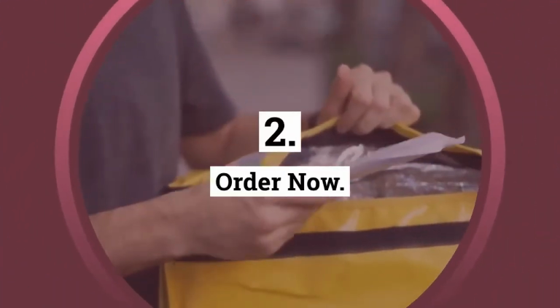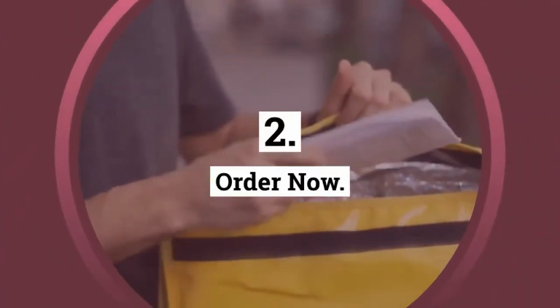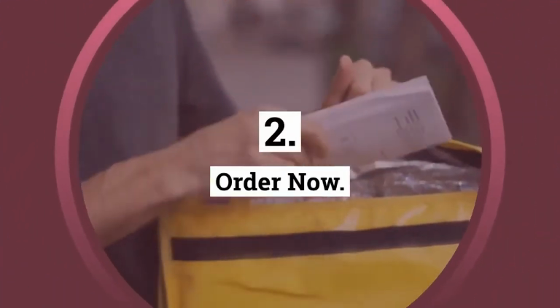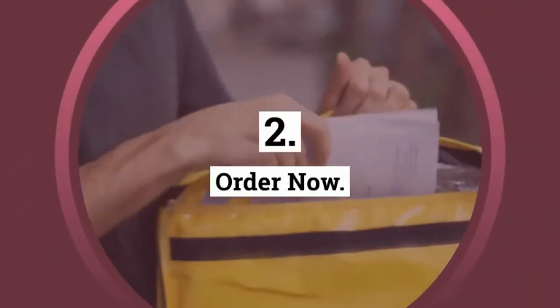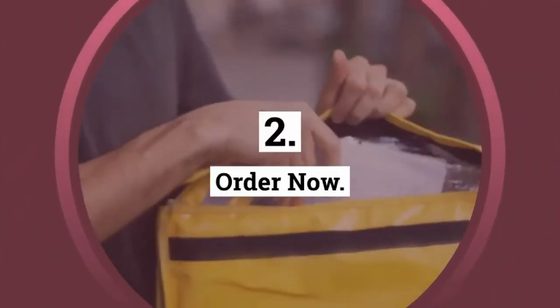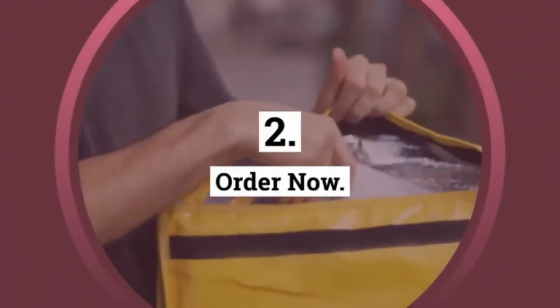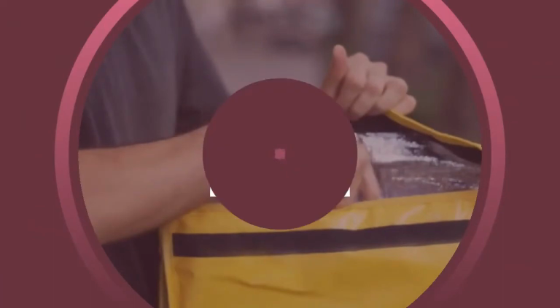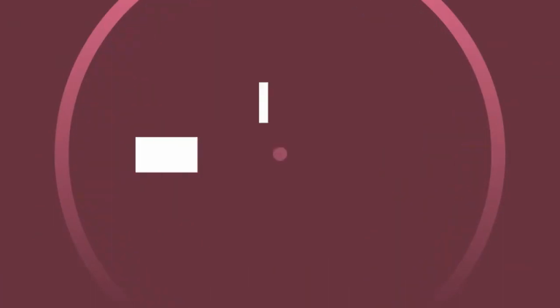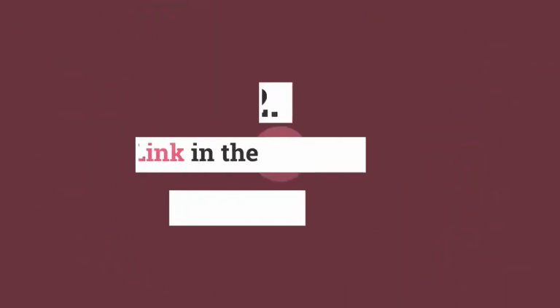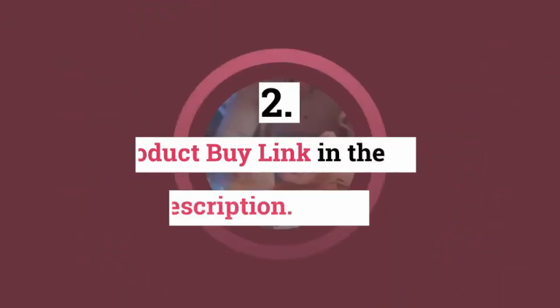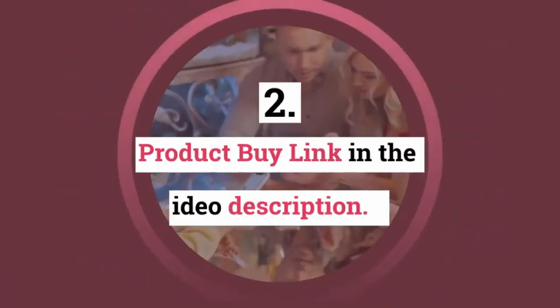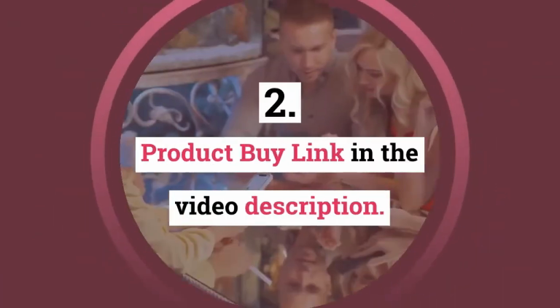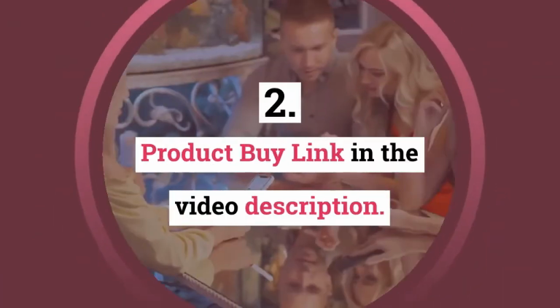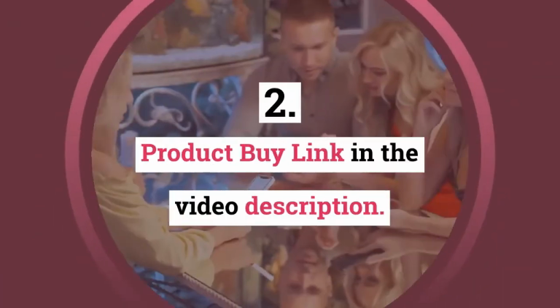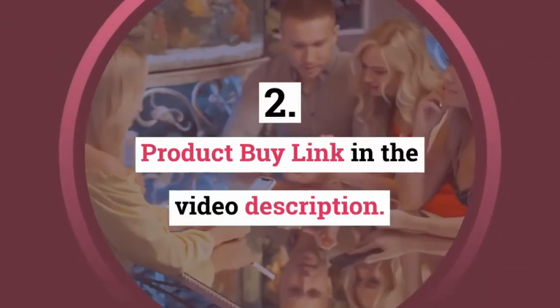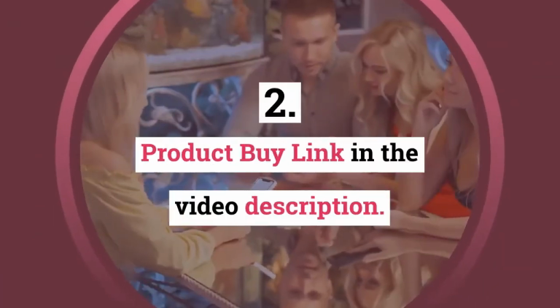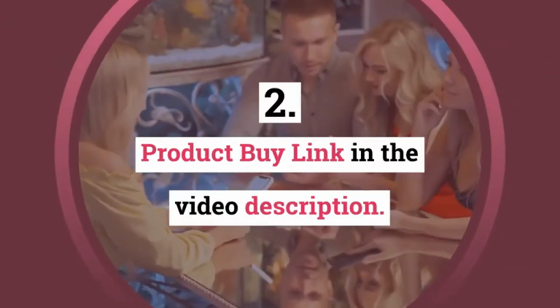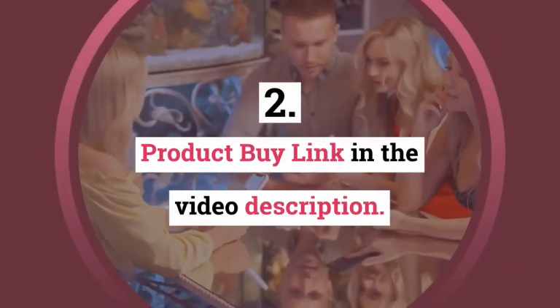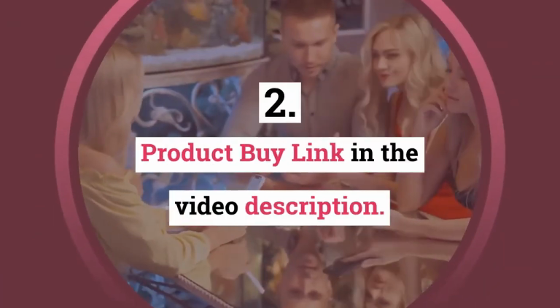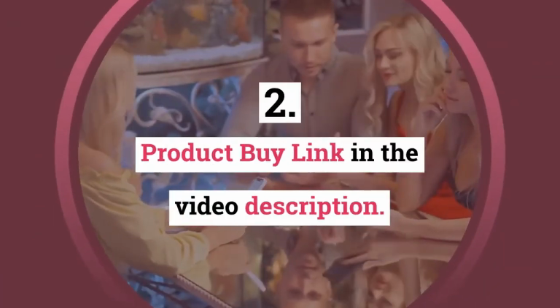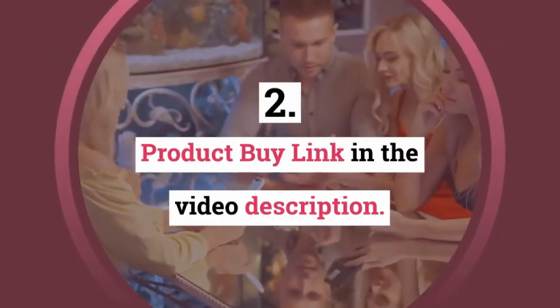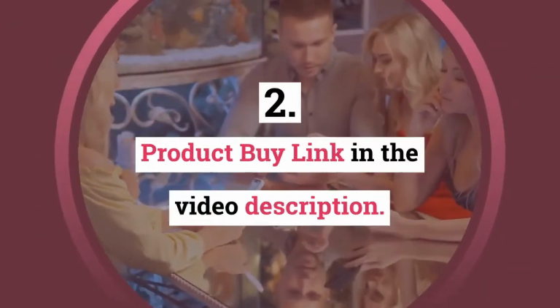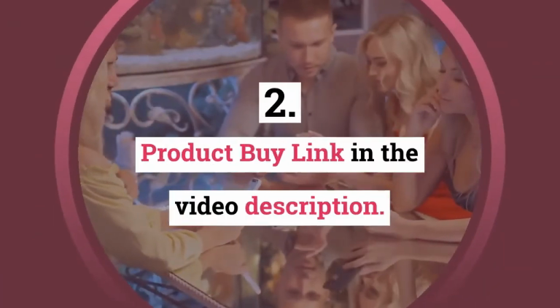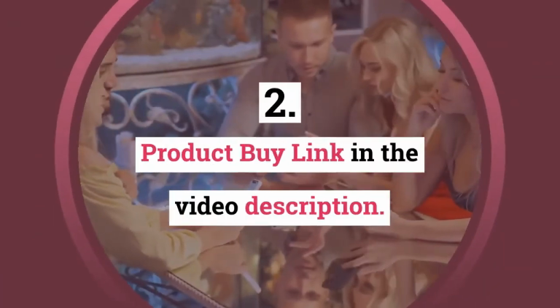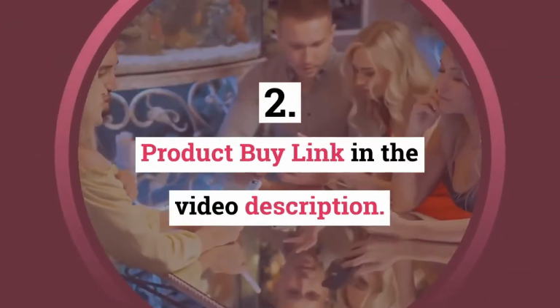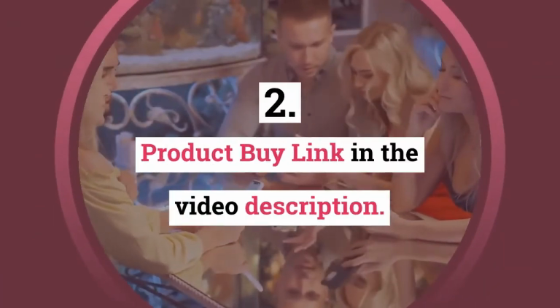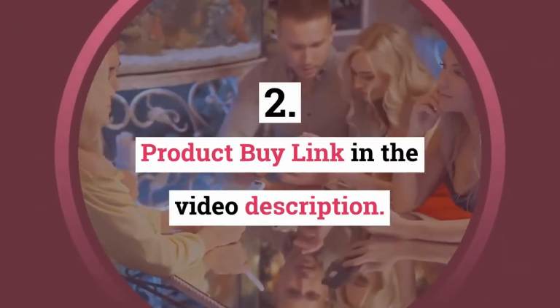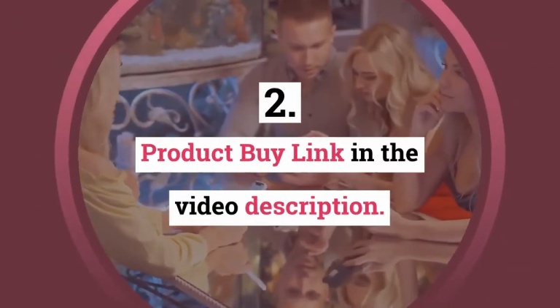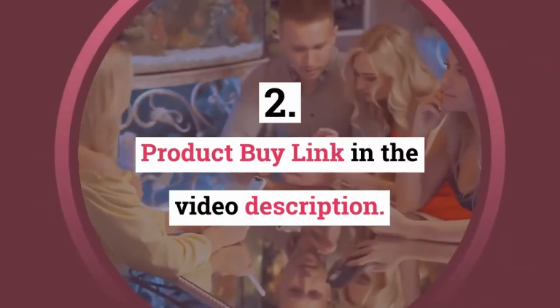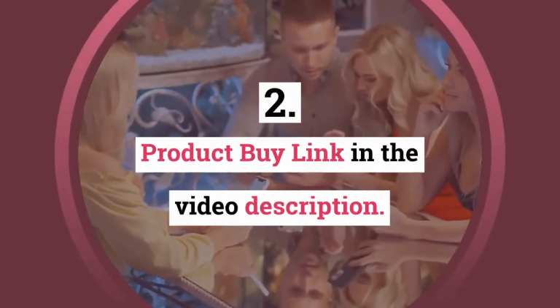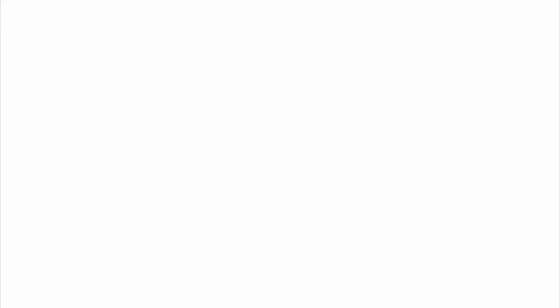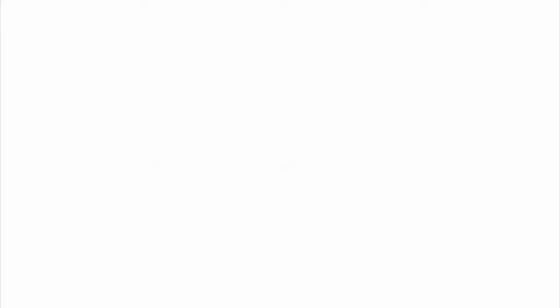Cappuccino MCT is a coffee that burns fat. Order now — product link in the video description.